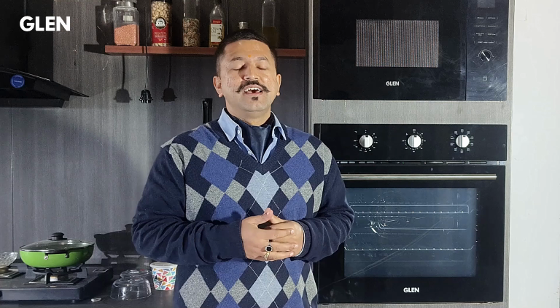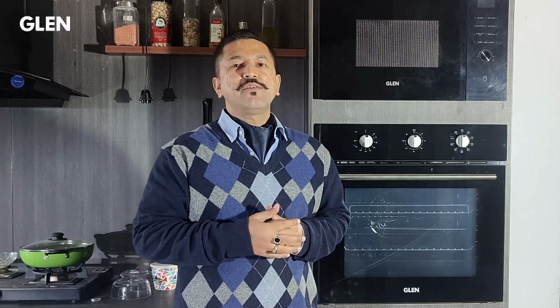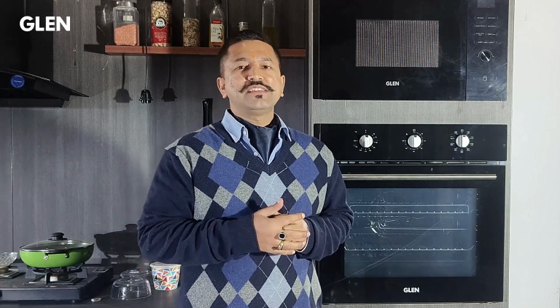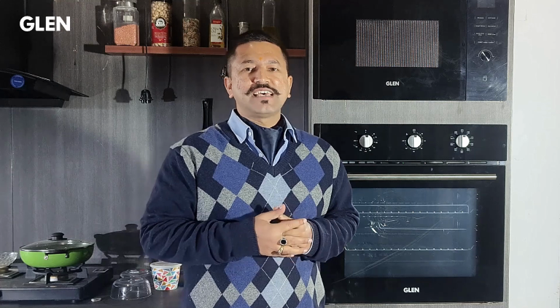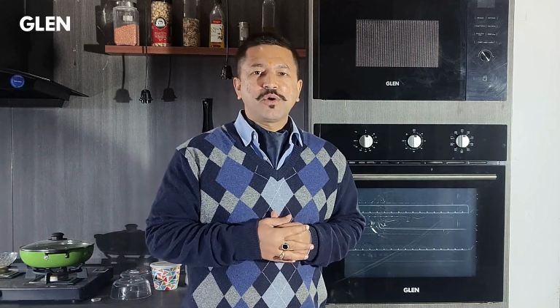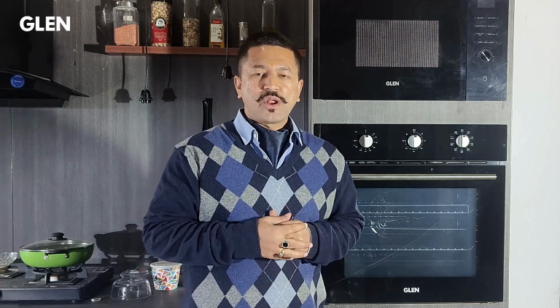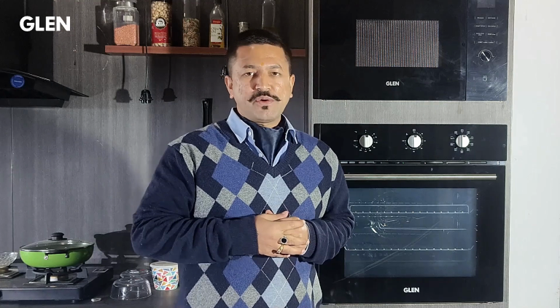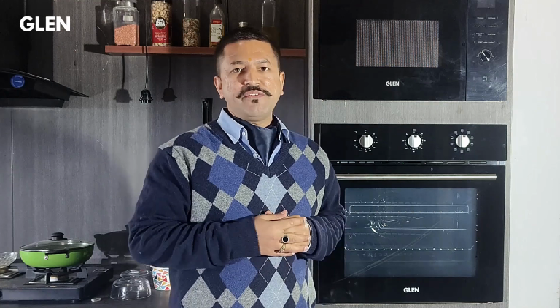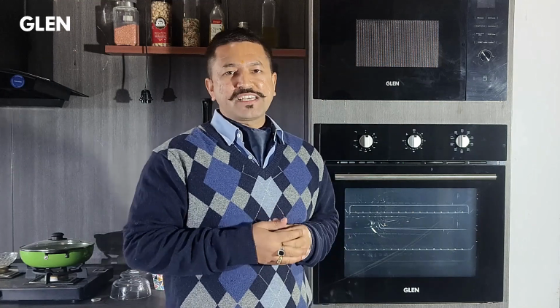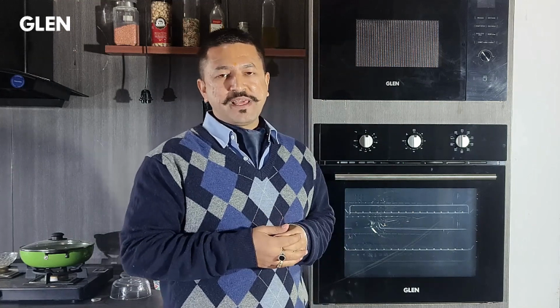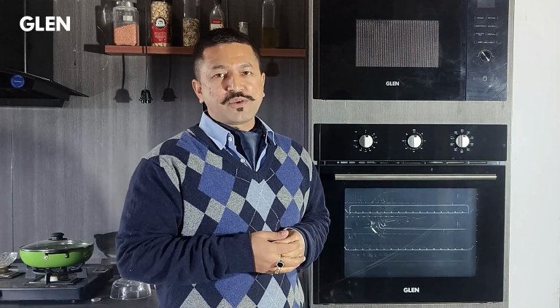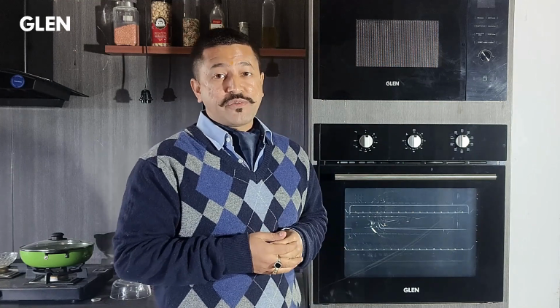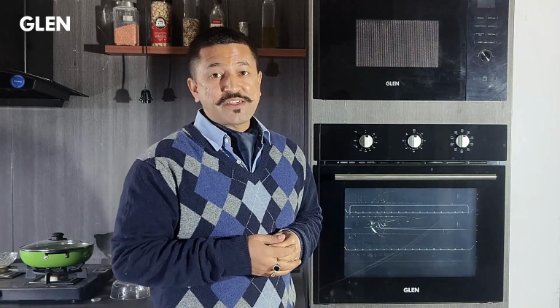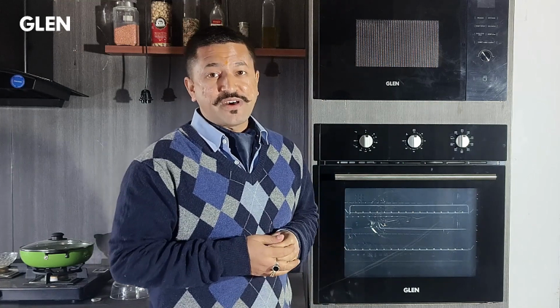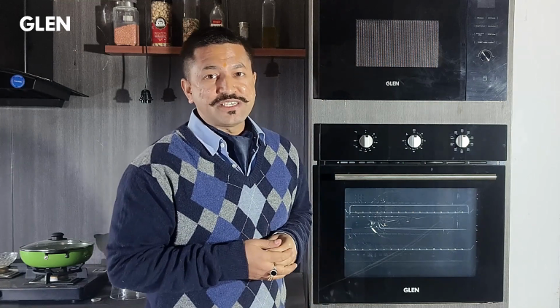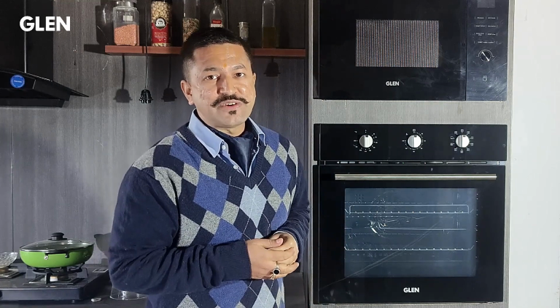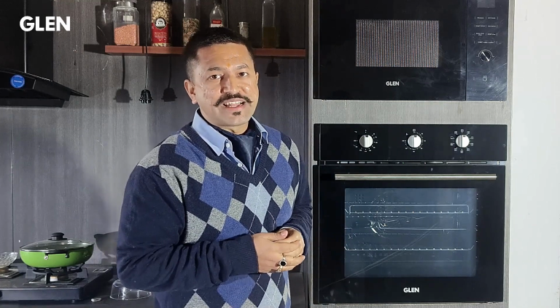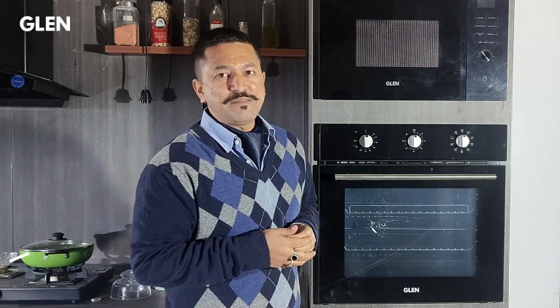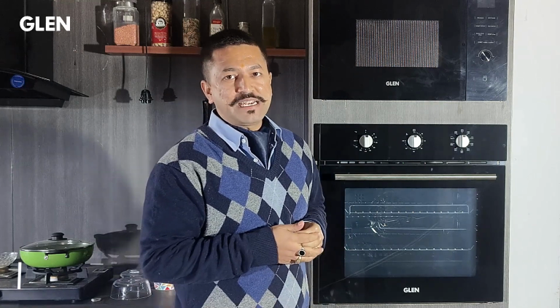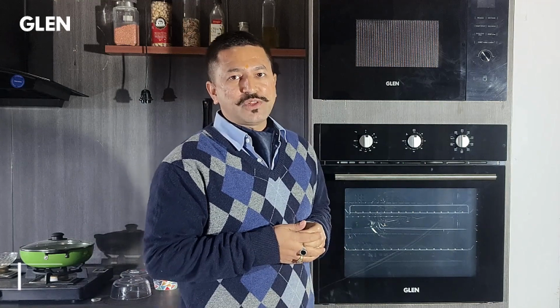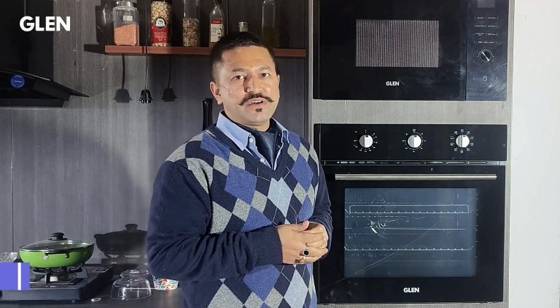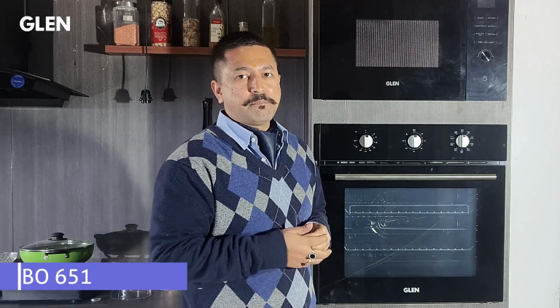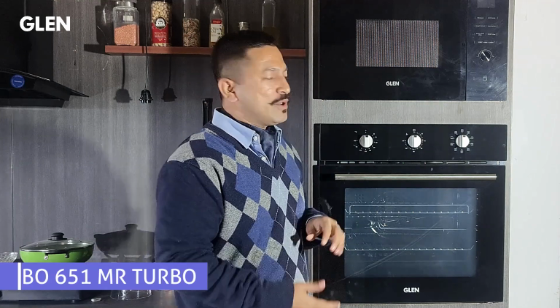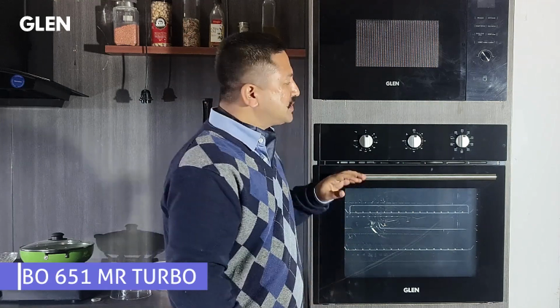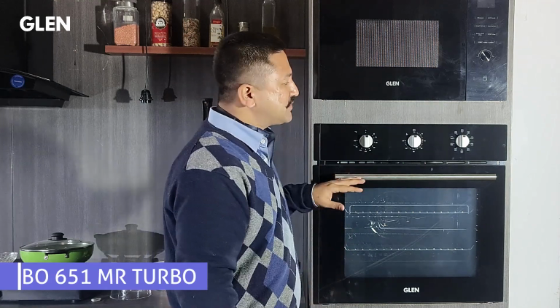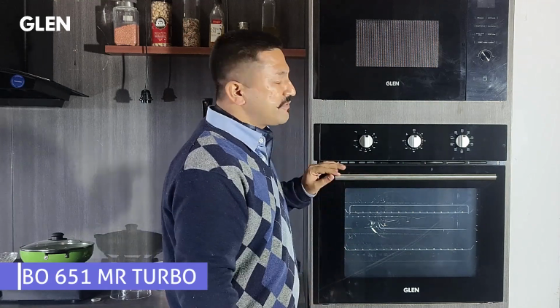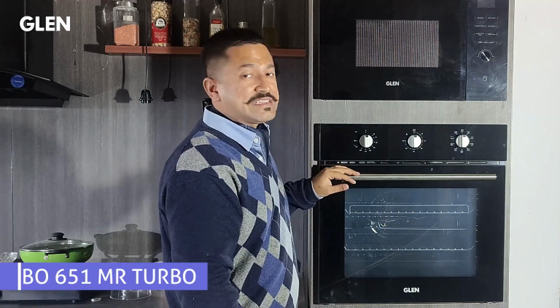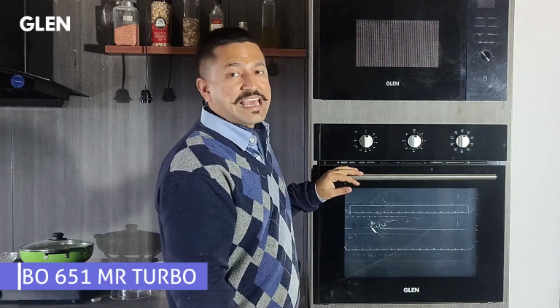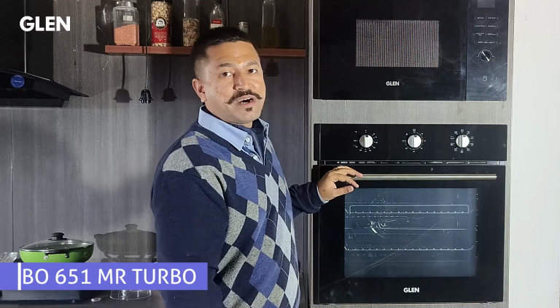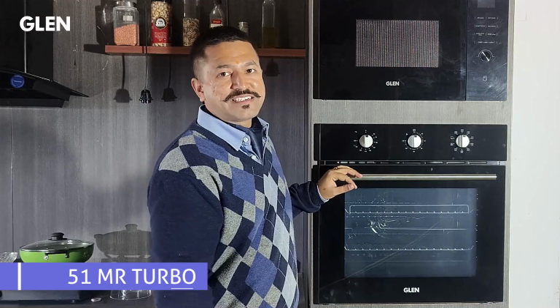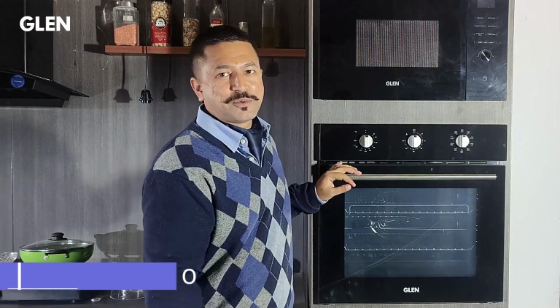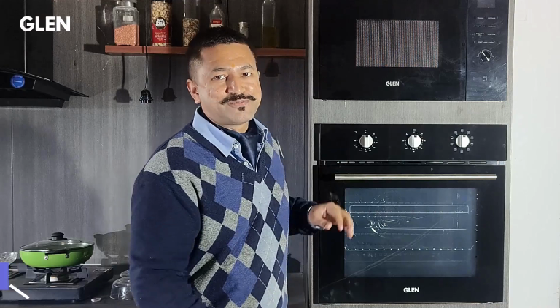Hello friends, I am Gaurav. Today we will explain you the various functions of Glenn built-in oven B0651 MR Turbo.